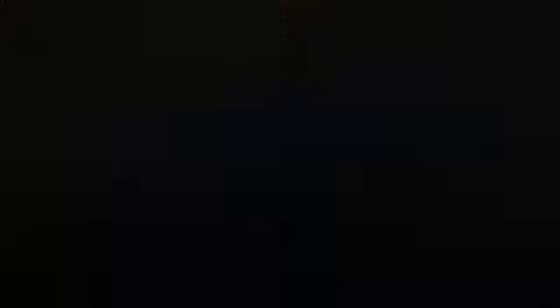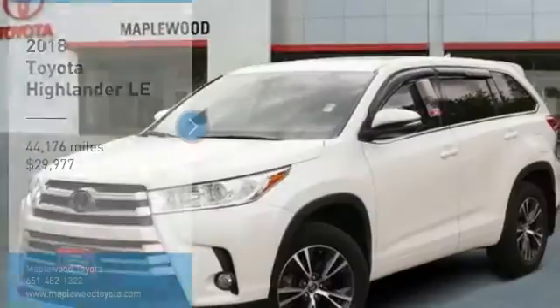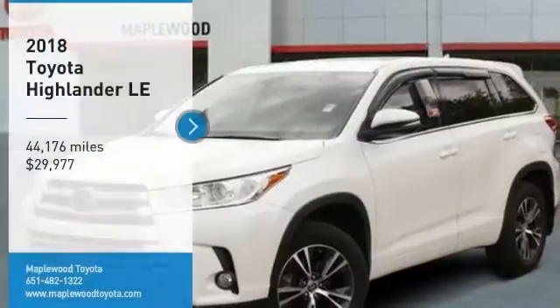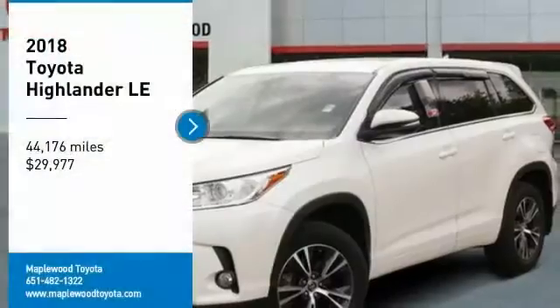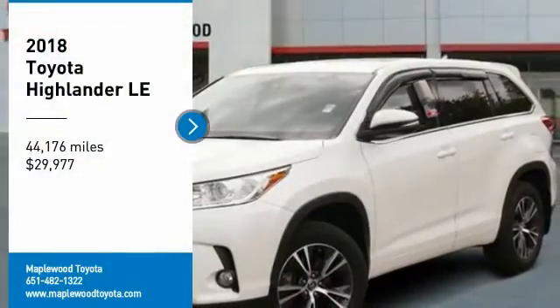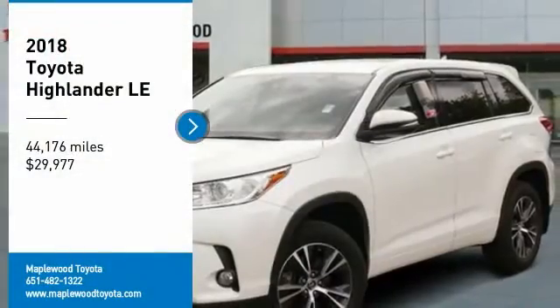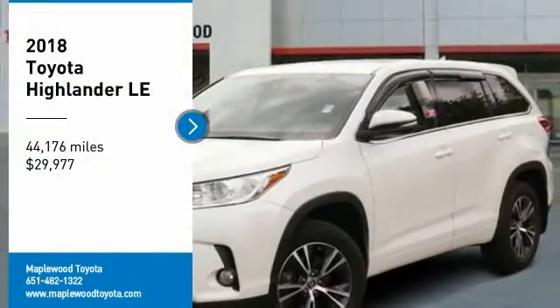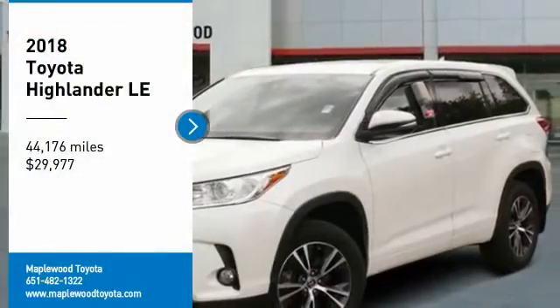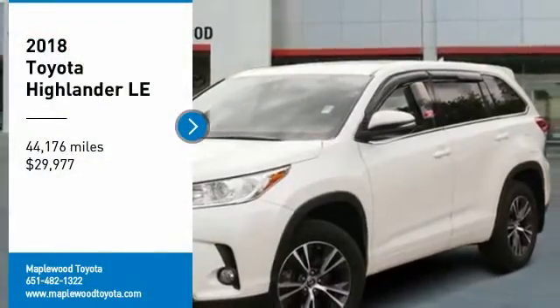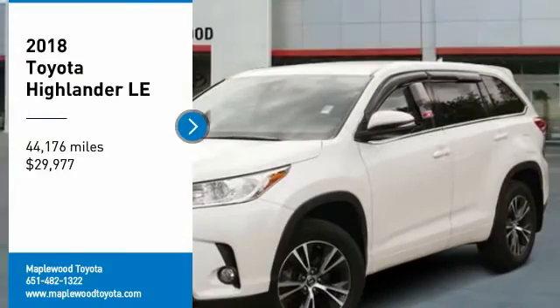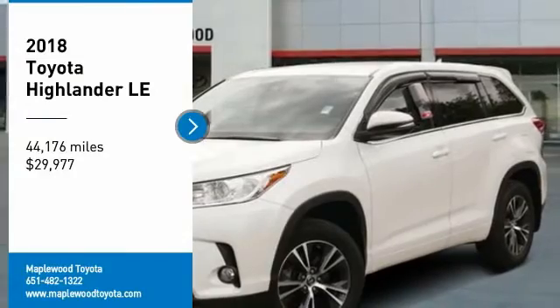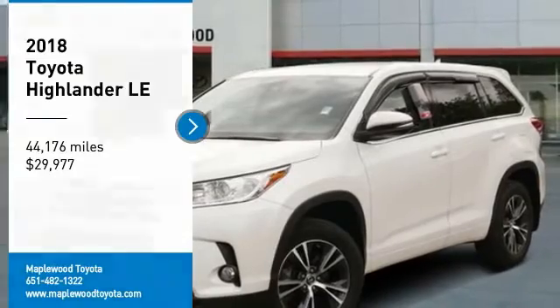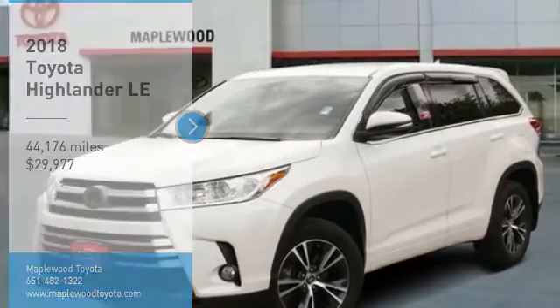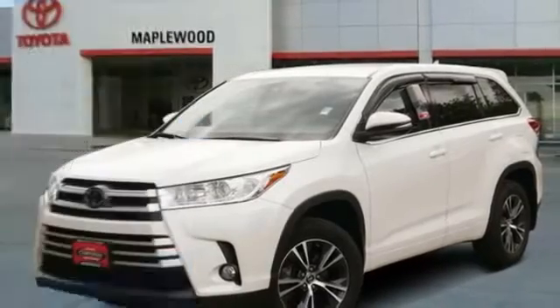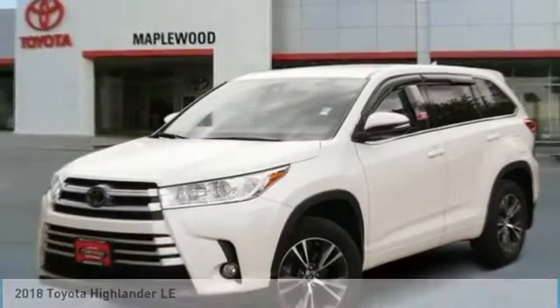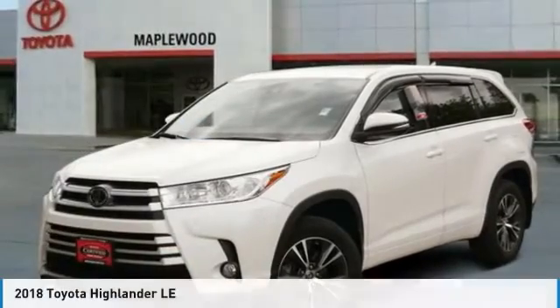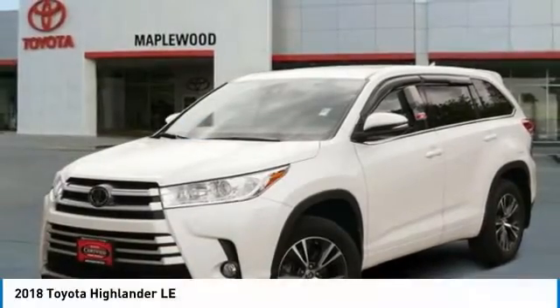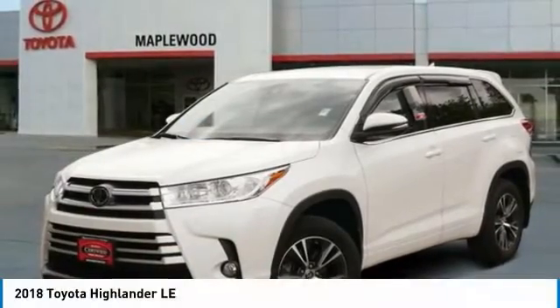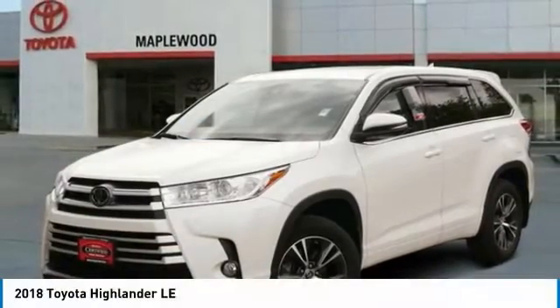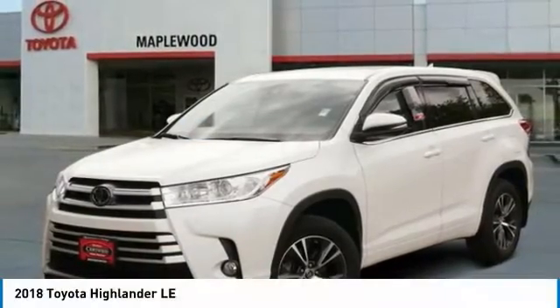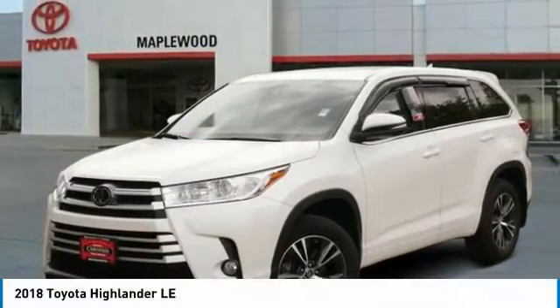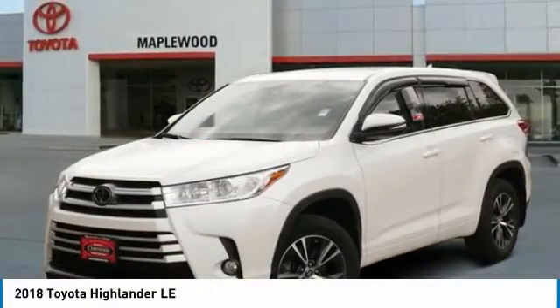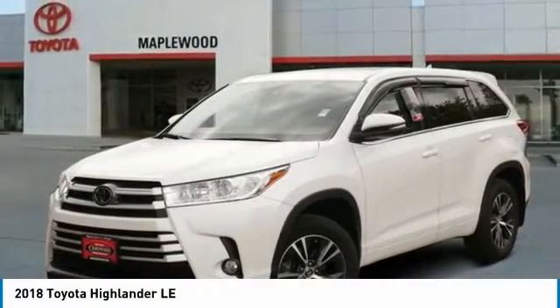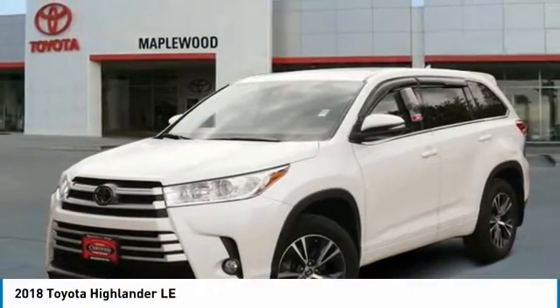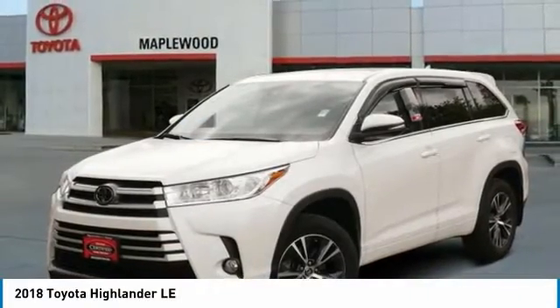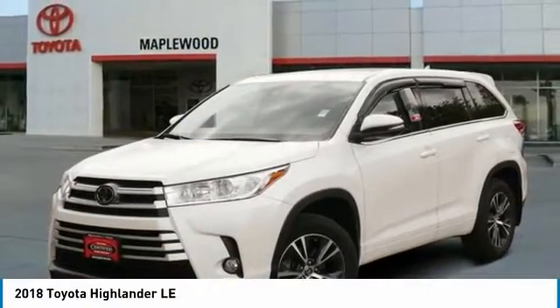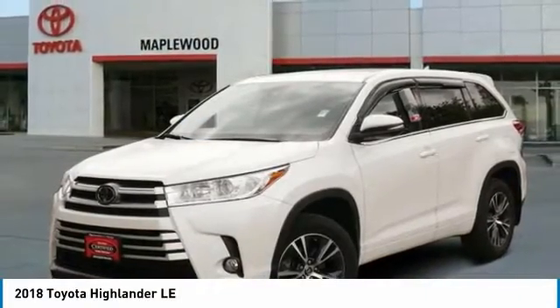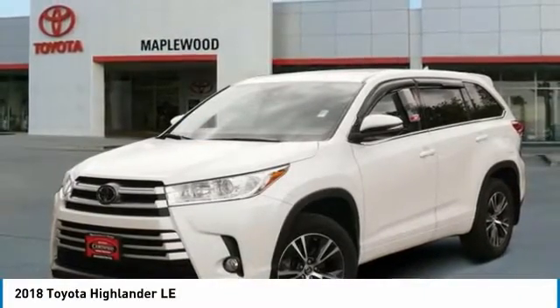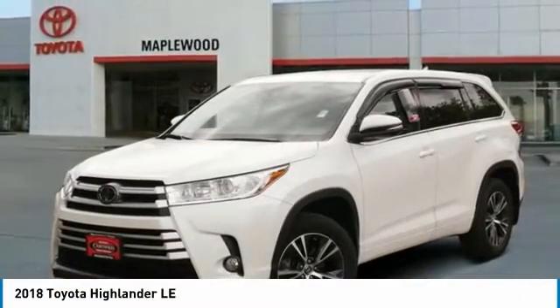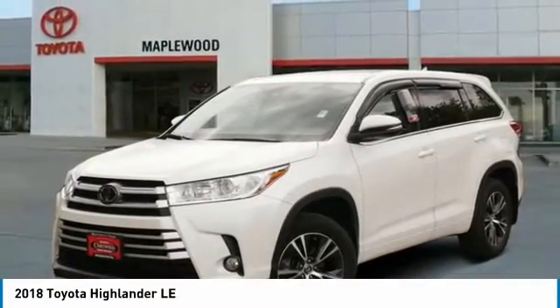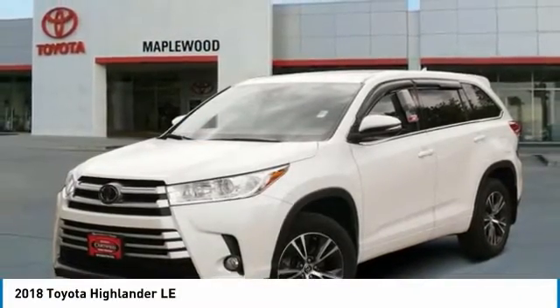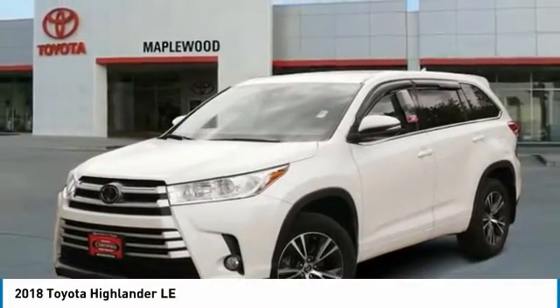Stop by and take a look at the 2018 Highlander. The Highlander is the SUV that's thought of everything.